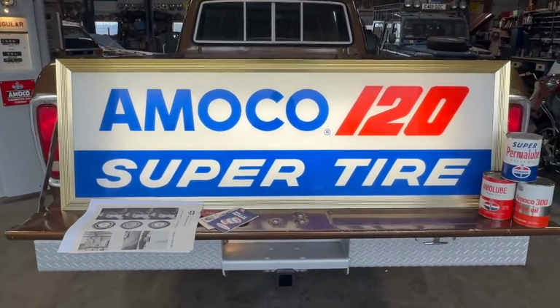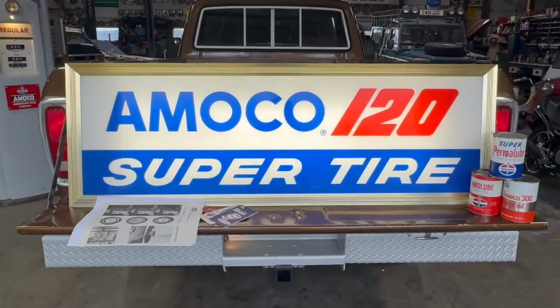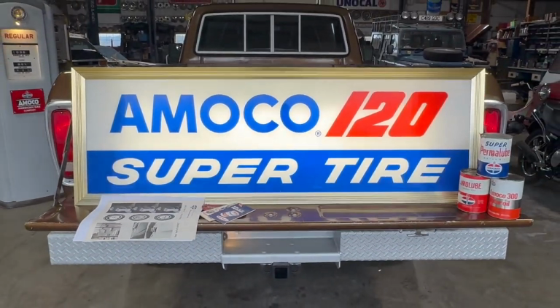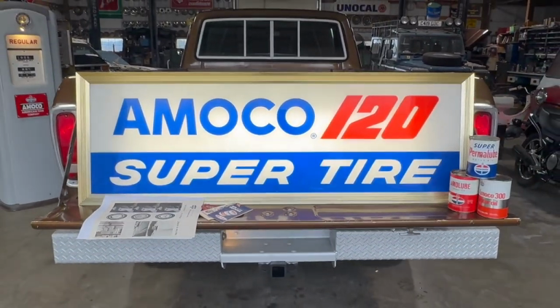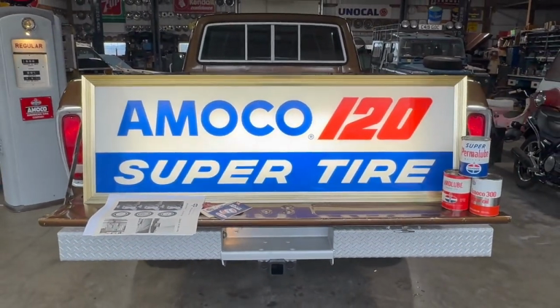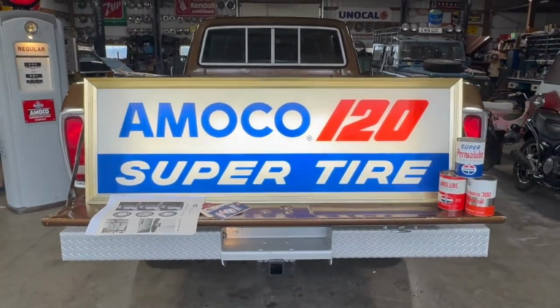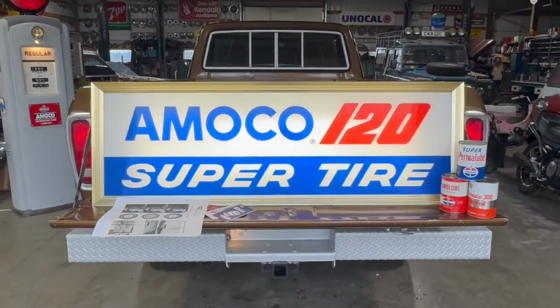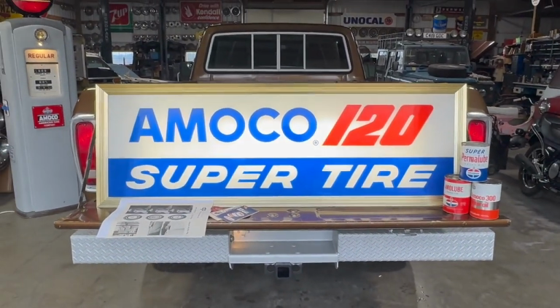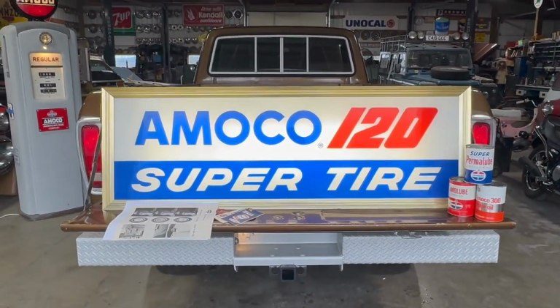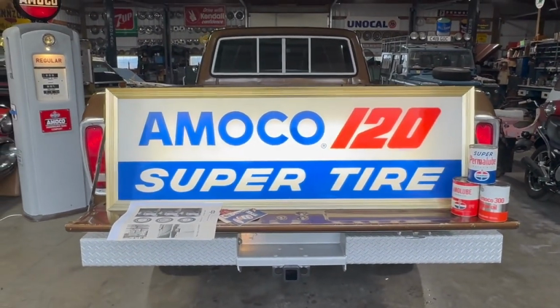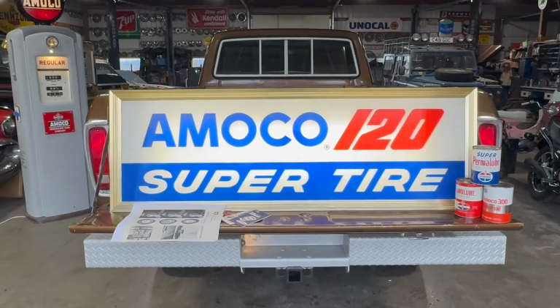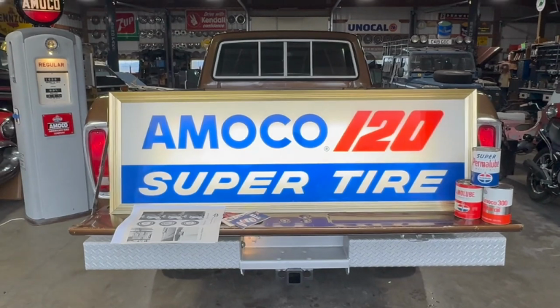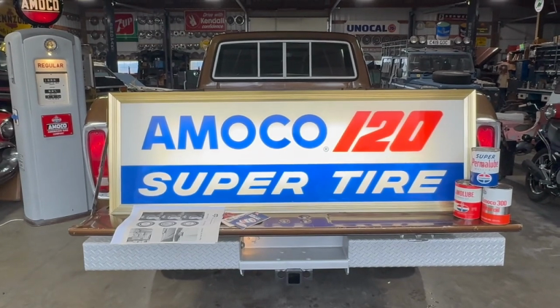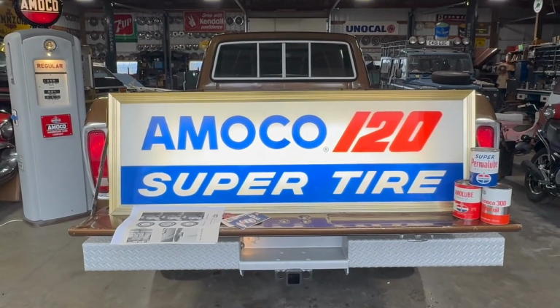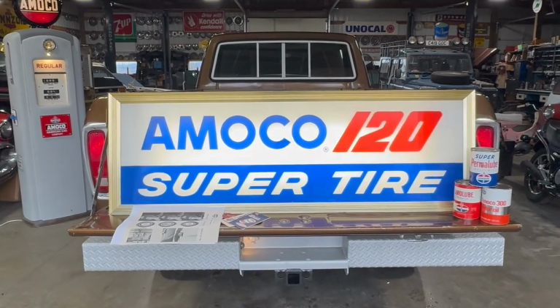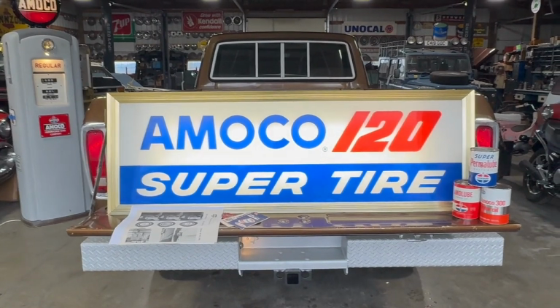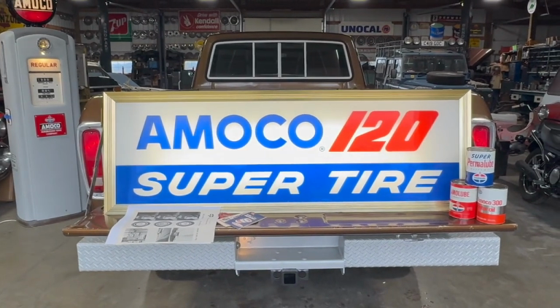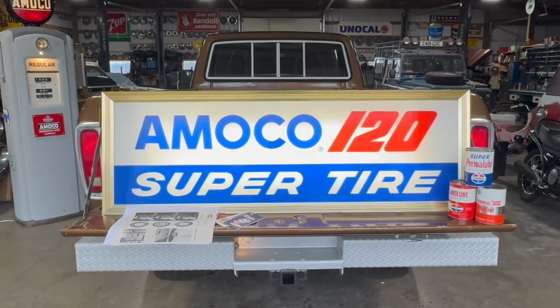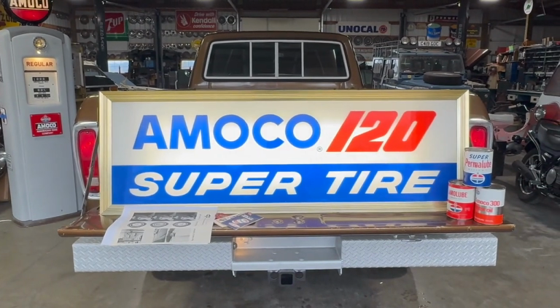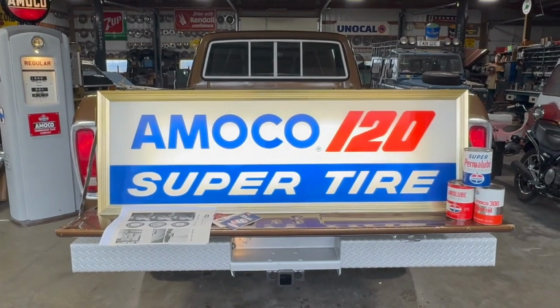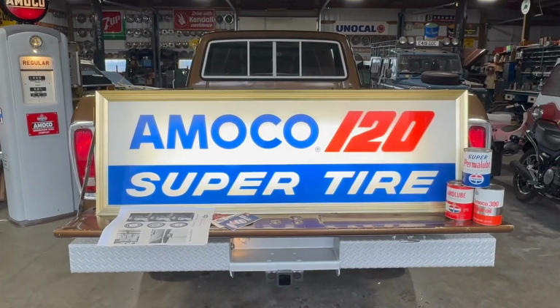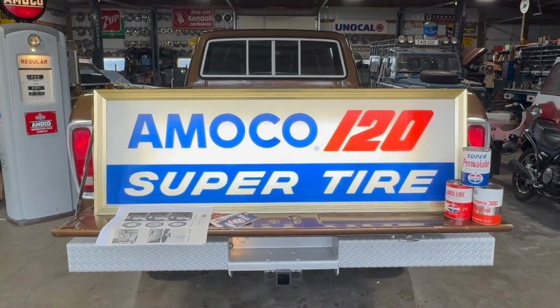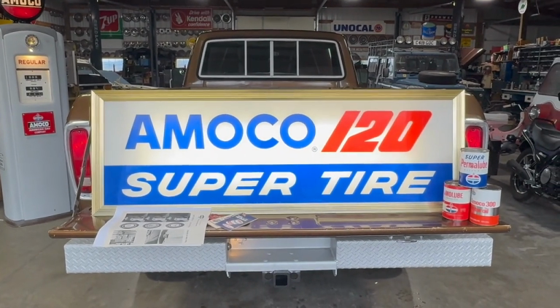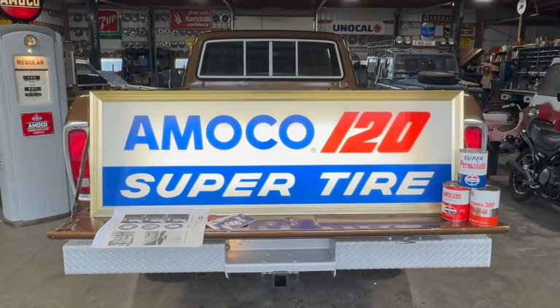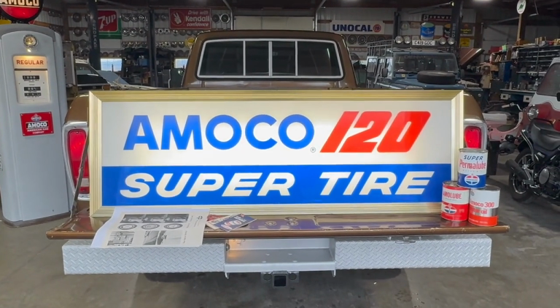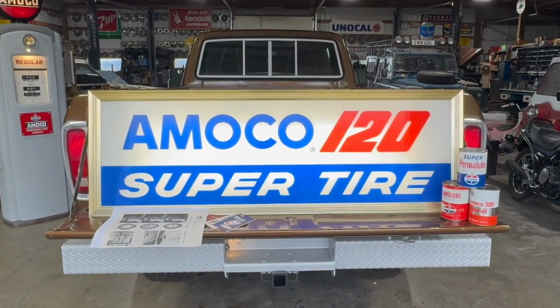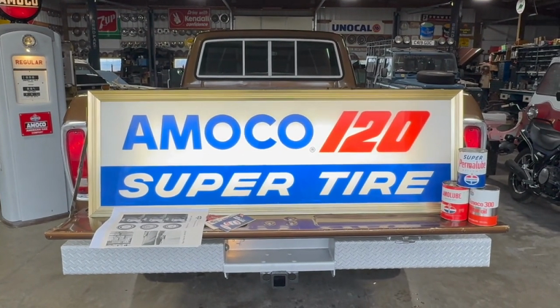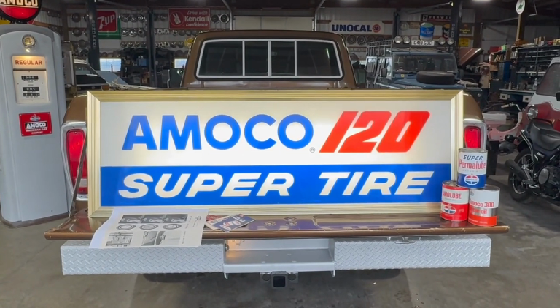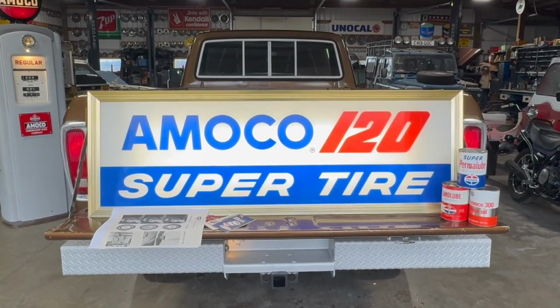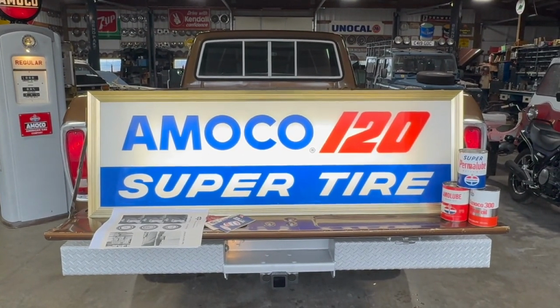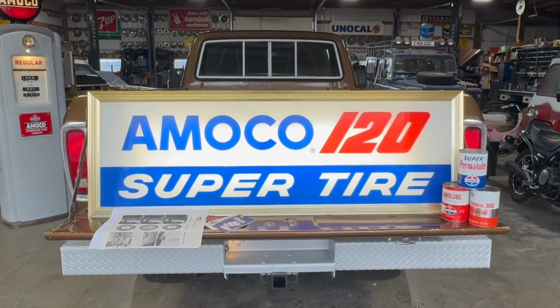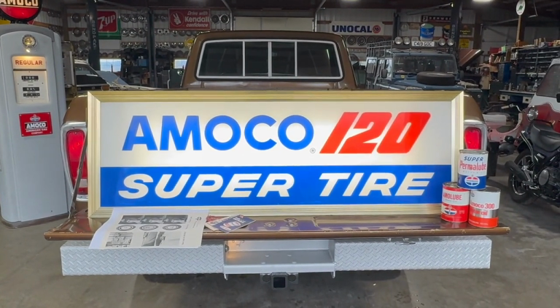Hopefully that gives you a good look at the sign. I can't believe I did a four-minute video on a sign. We'll see.